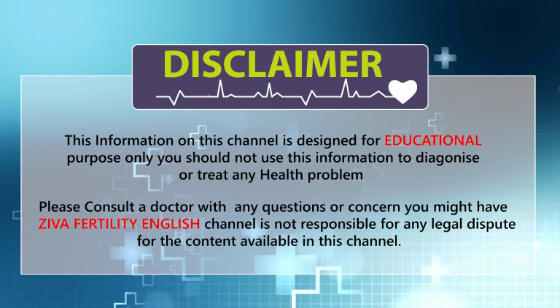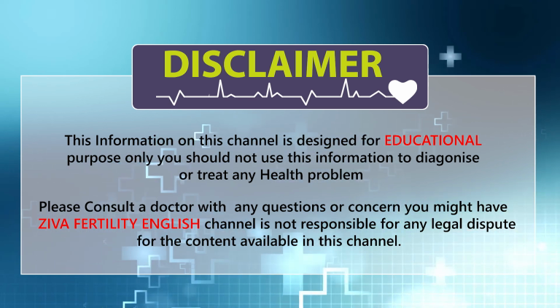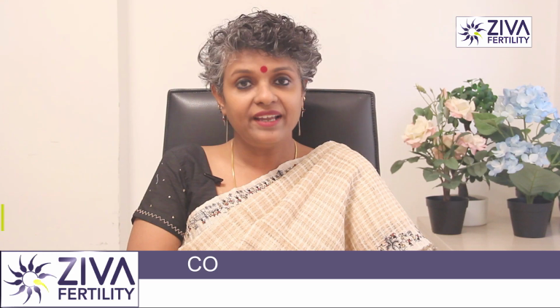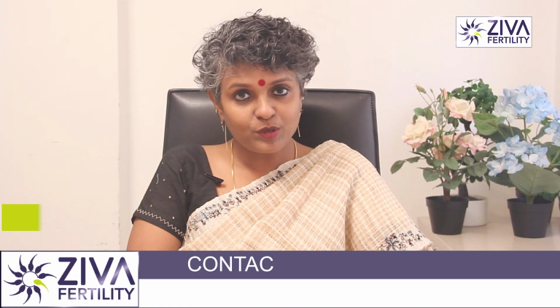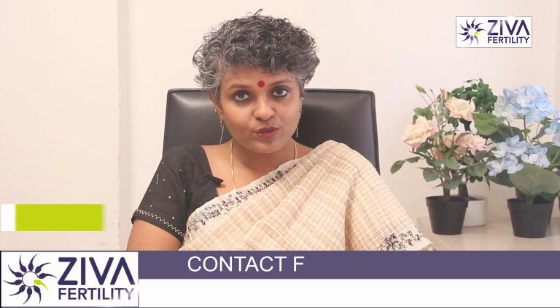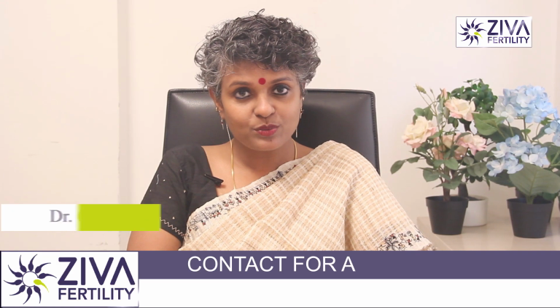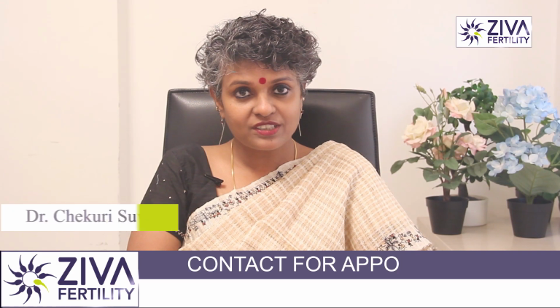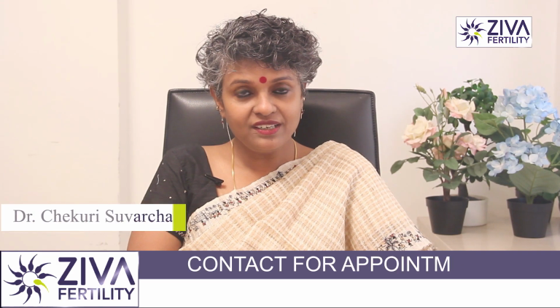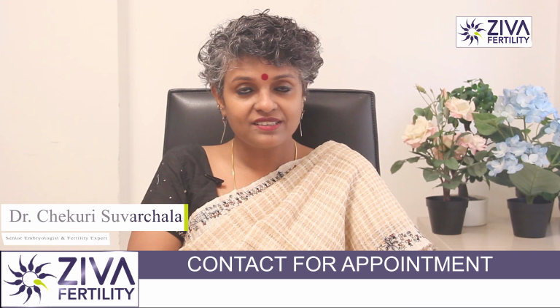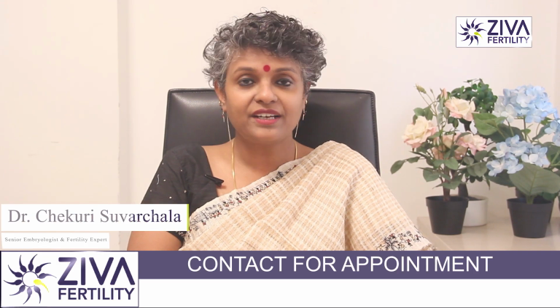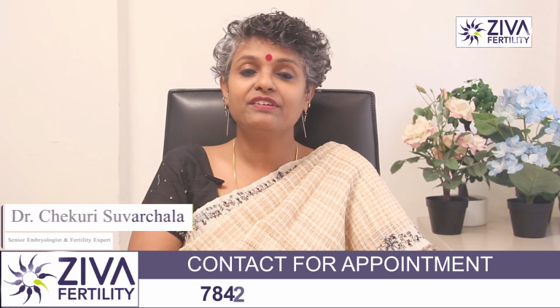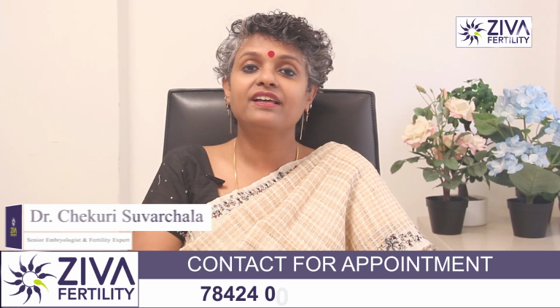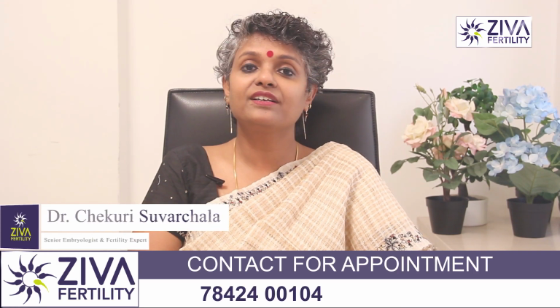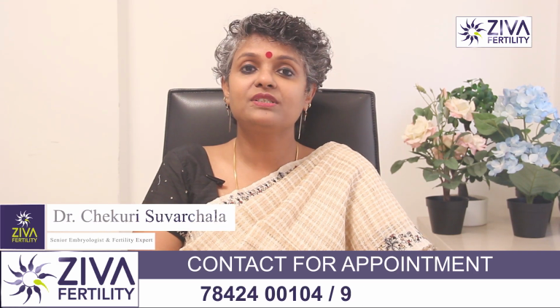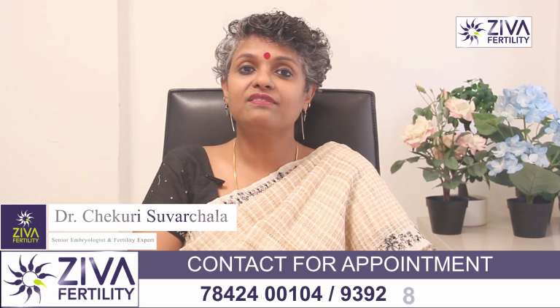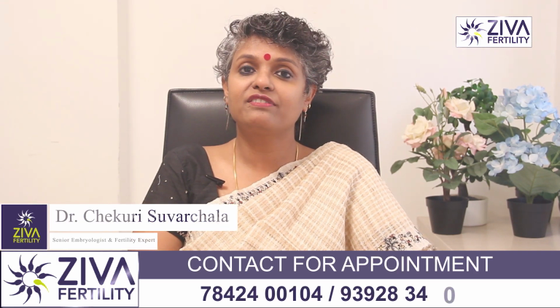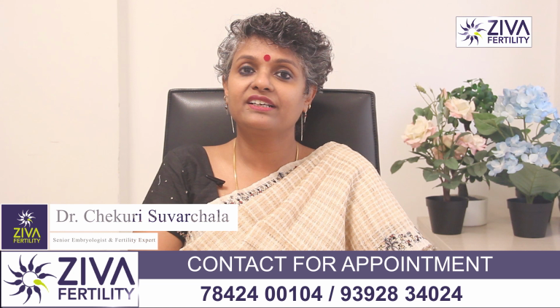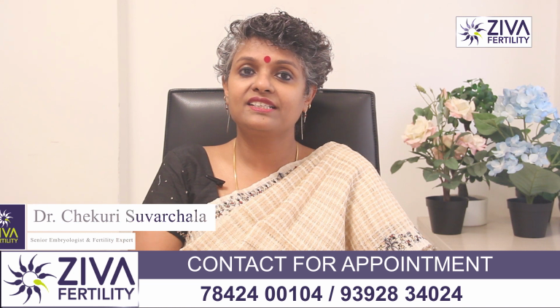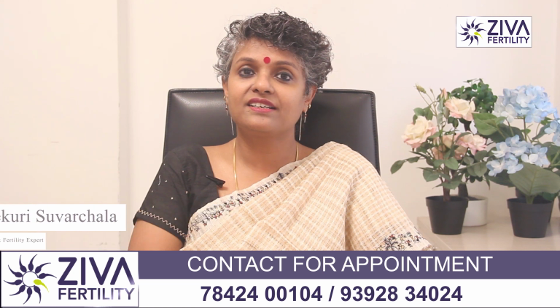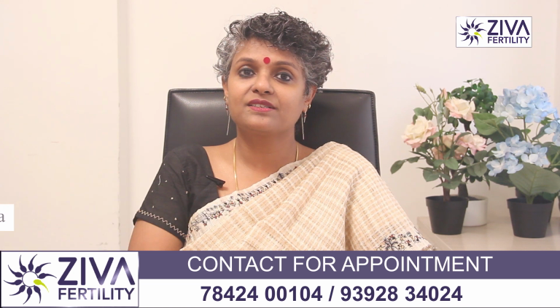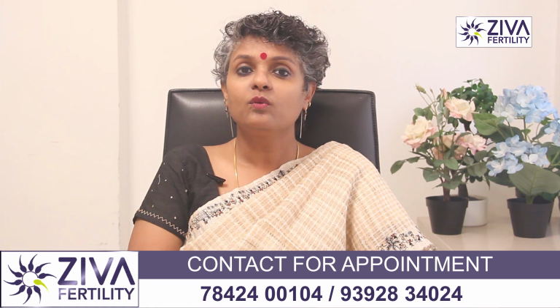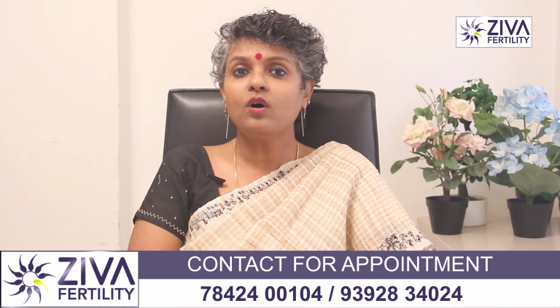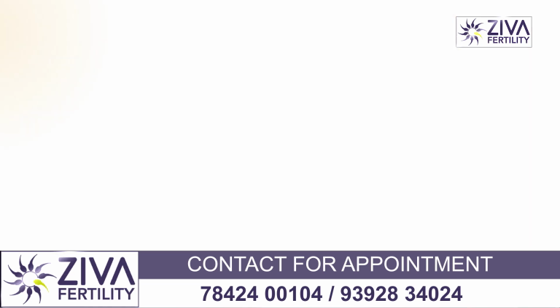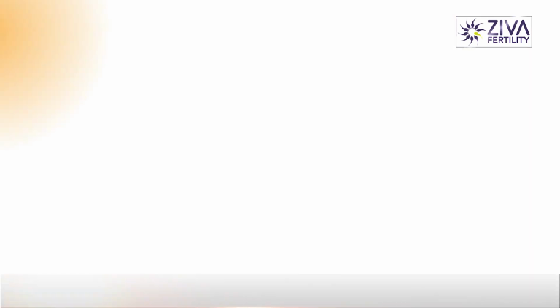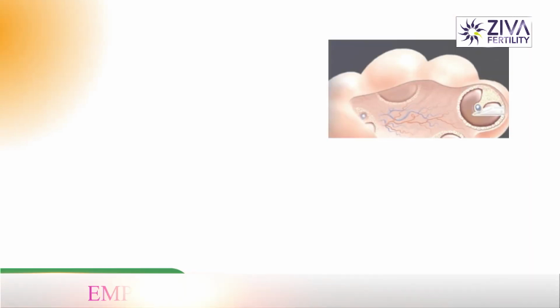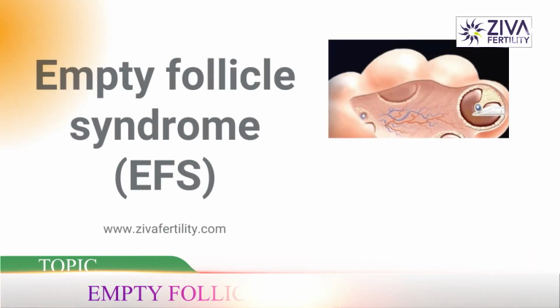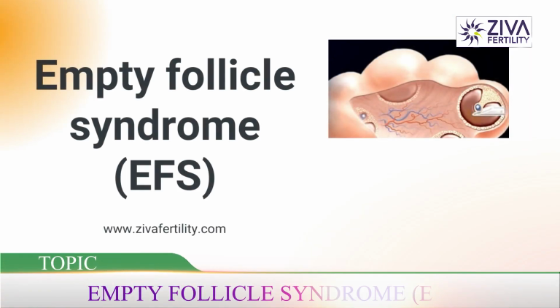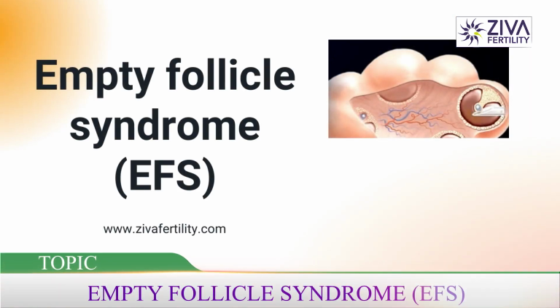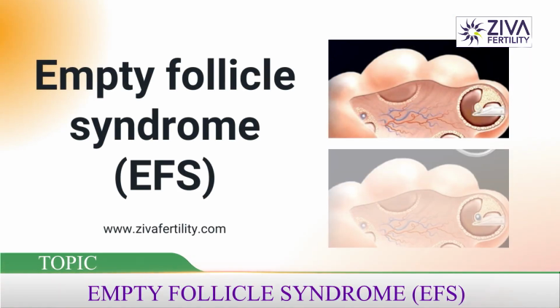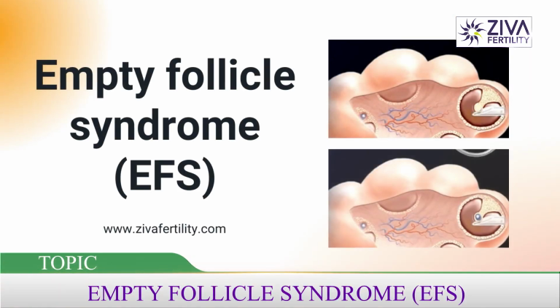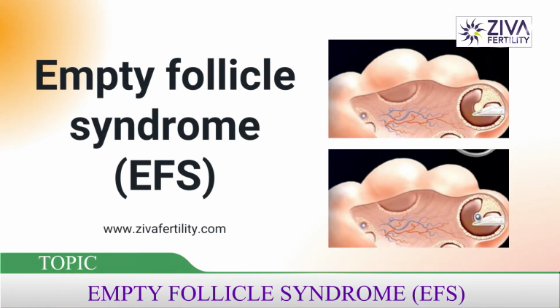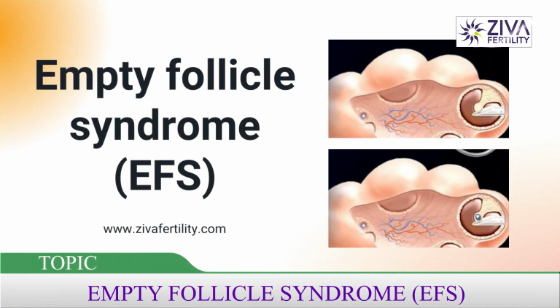Hi, I'm Dr. Suvarchla, Scientific Director with Ziva Fertility Centers. What is empty follicle syndrome?